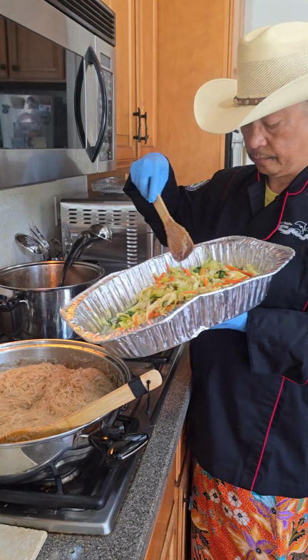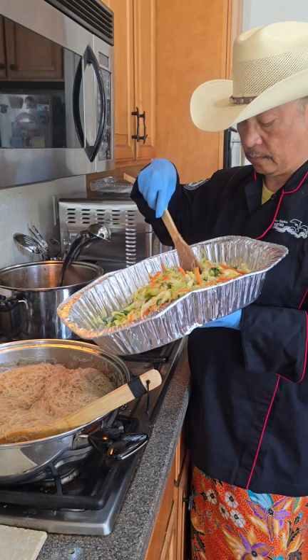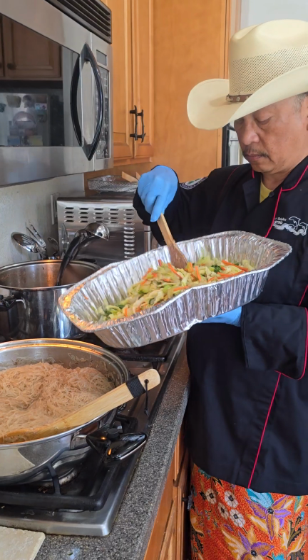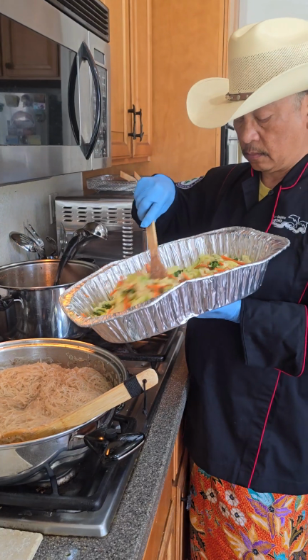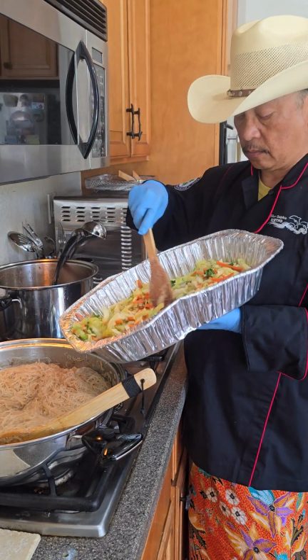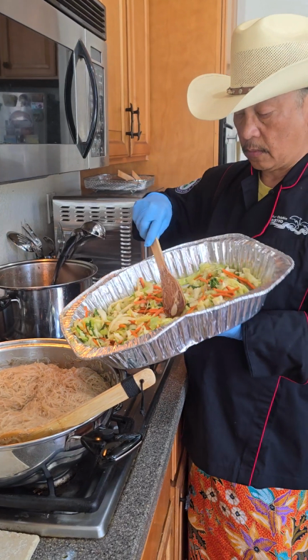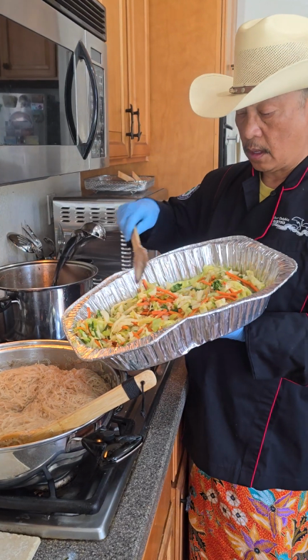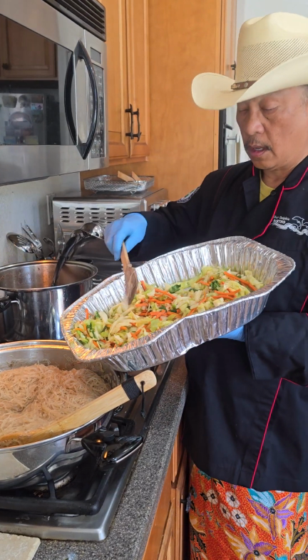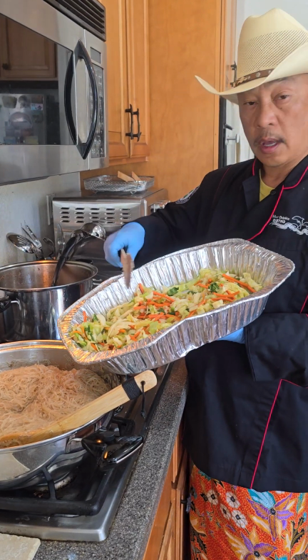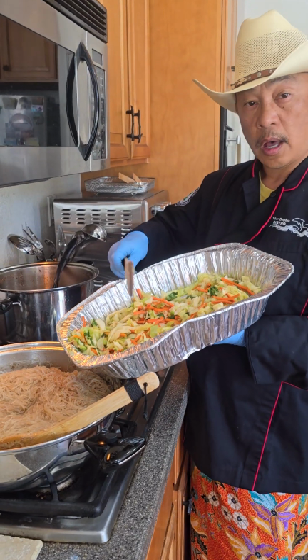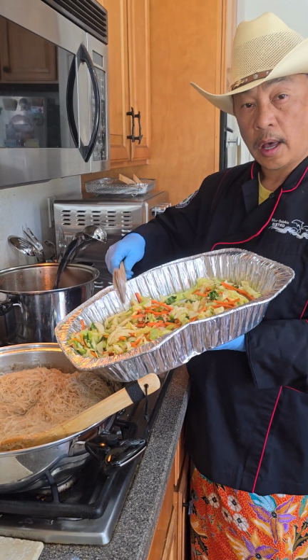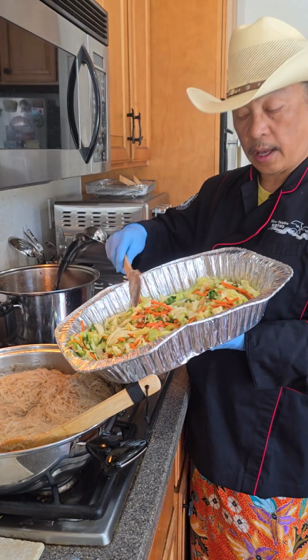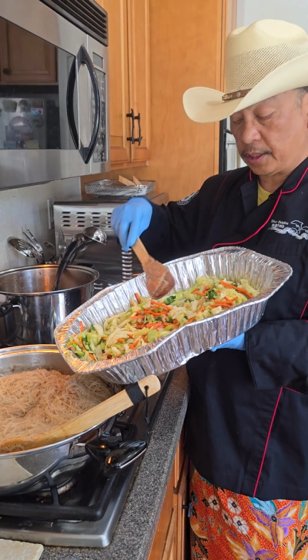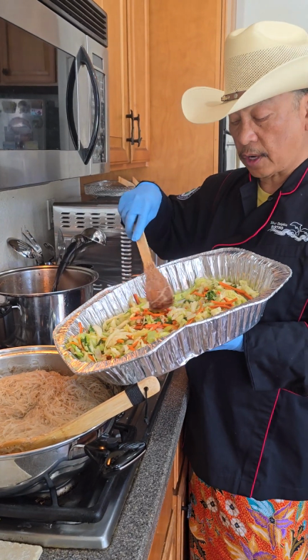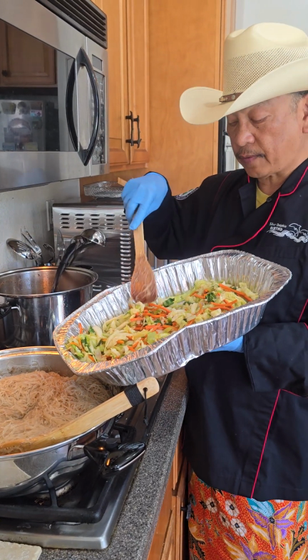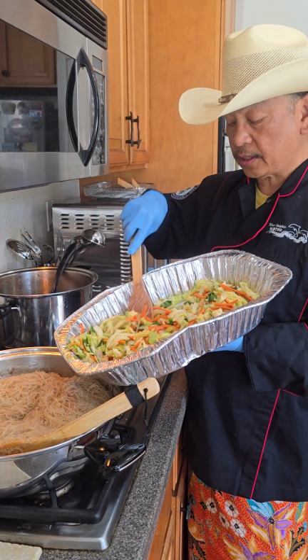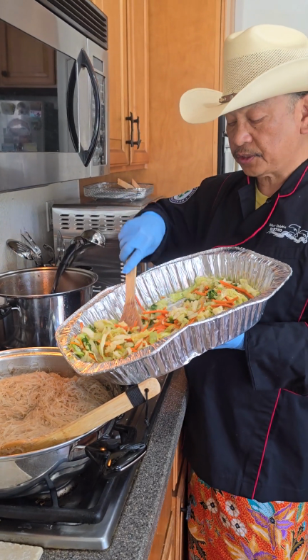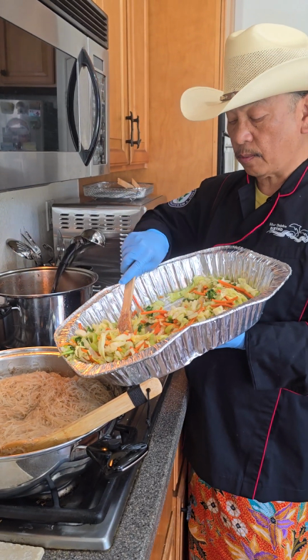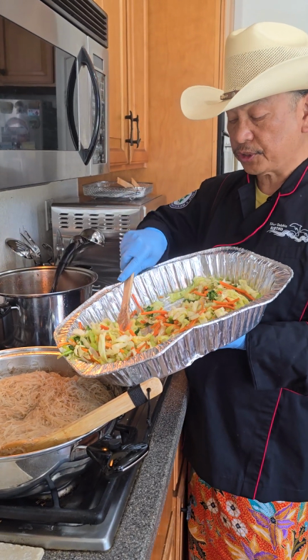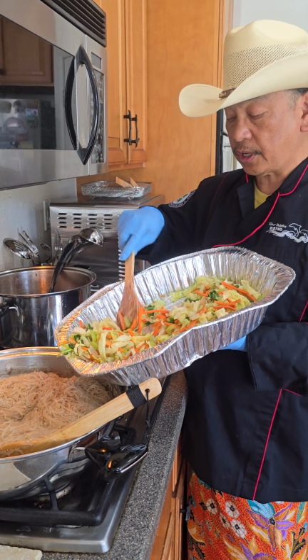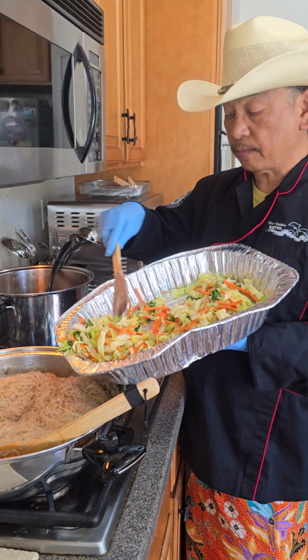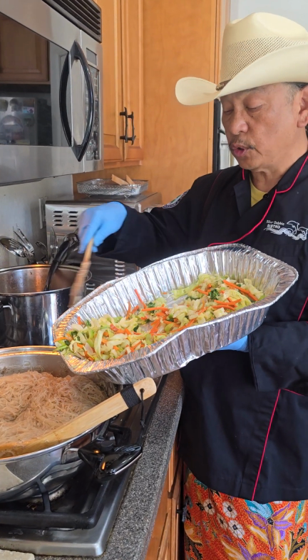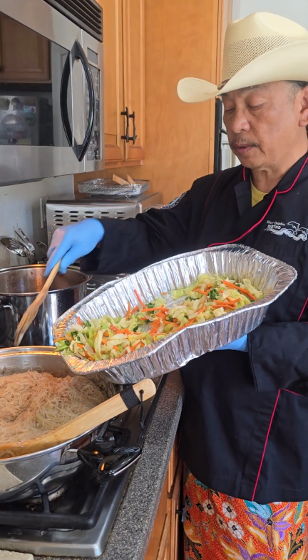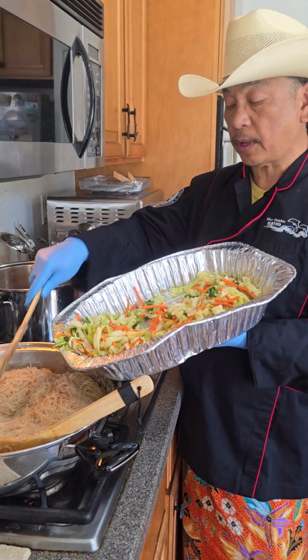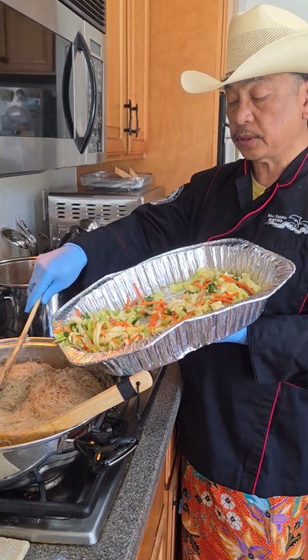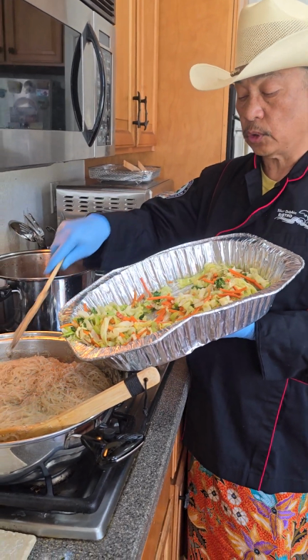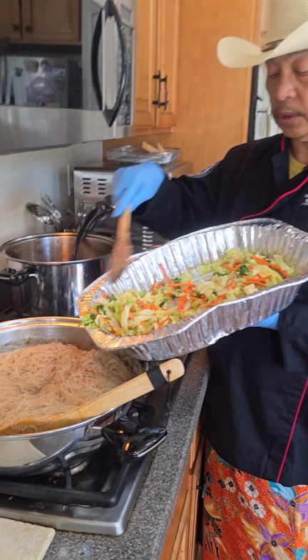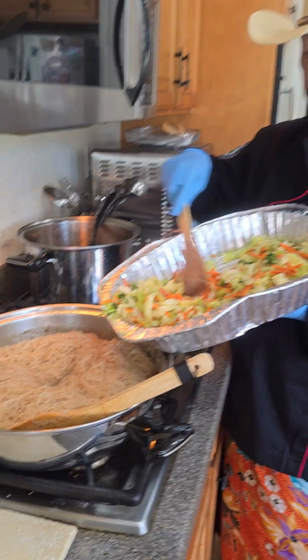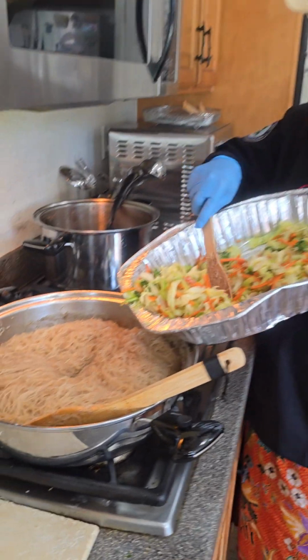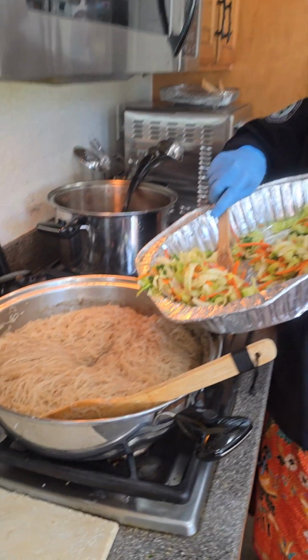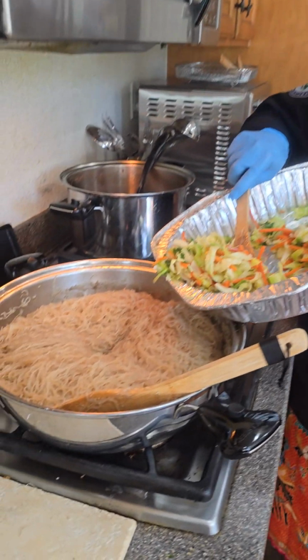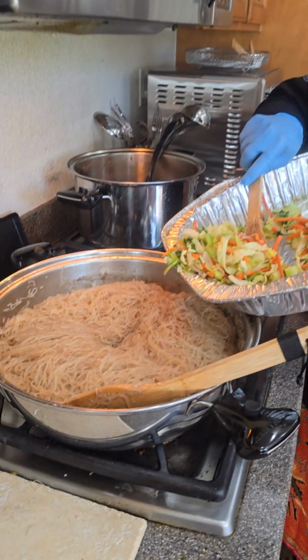How are you doing, Chab? Hey, Chab fans. Chabos here. I'm doing pancit noodles, rice noodles.